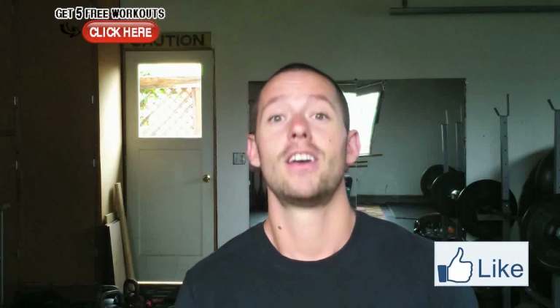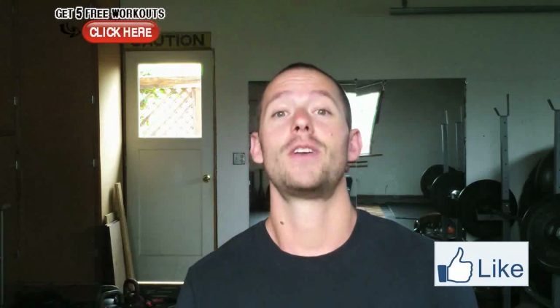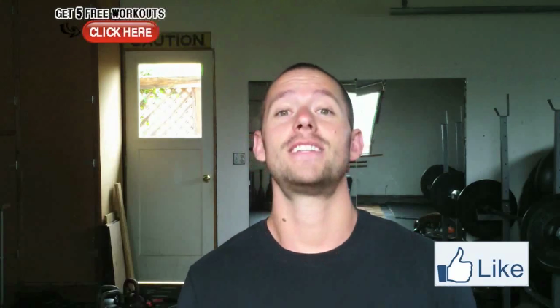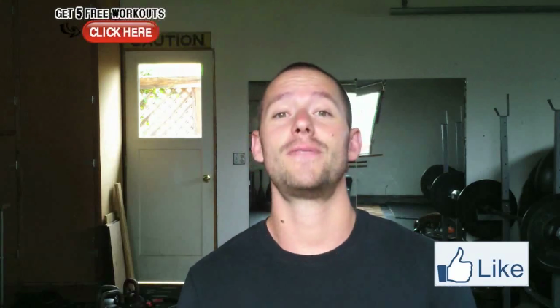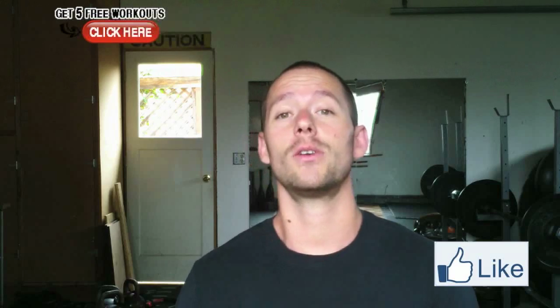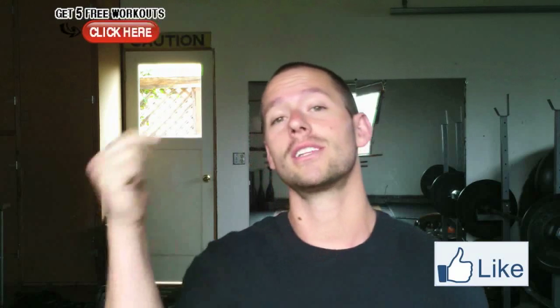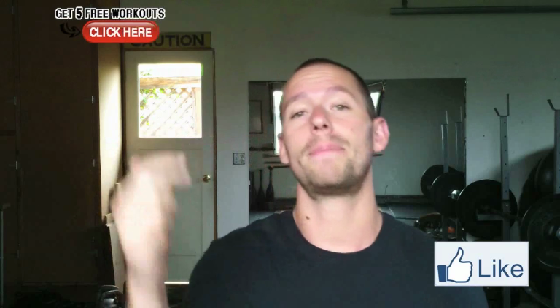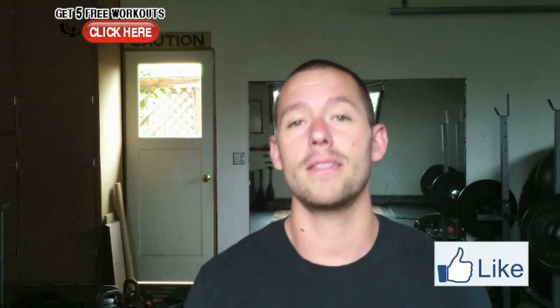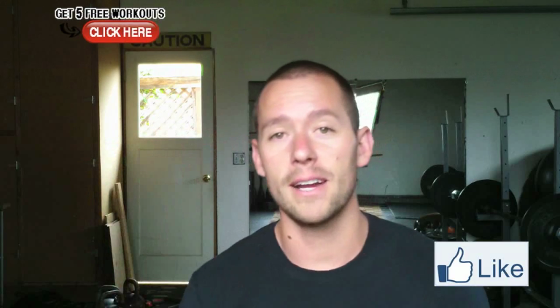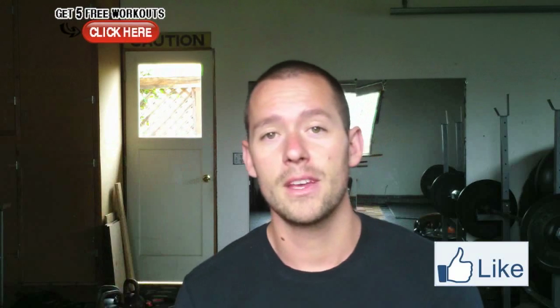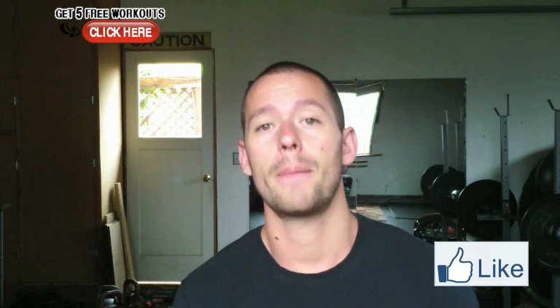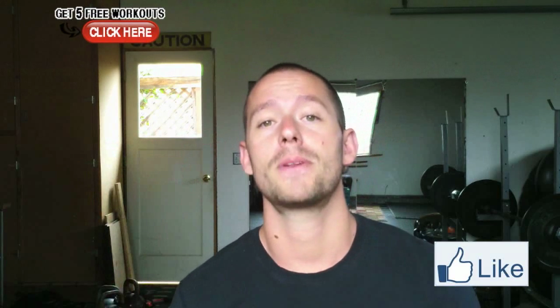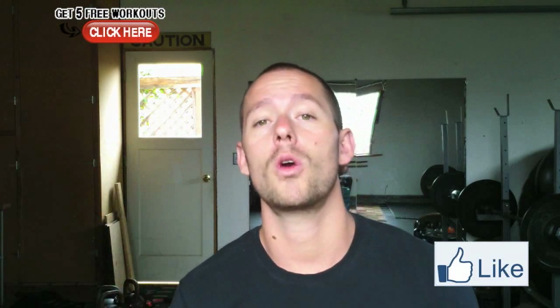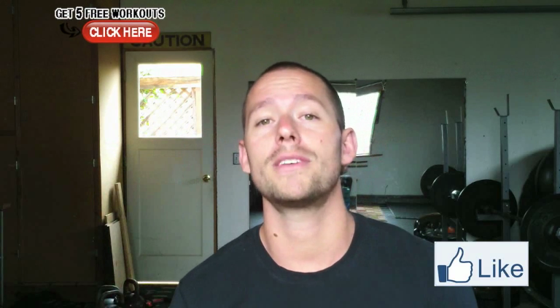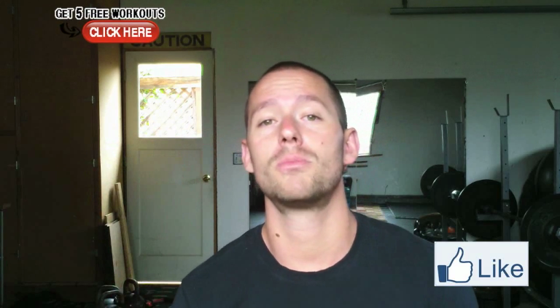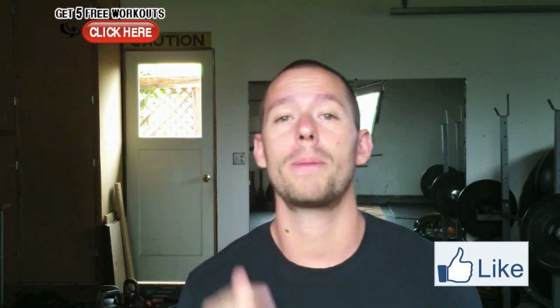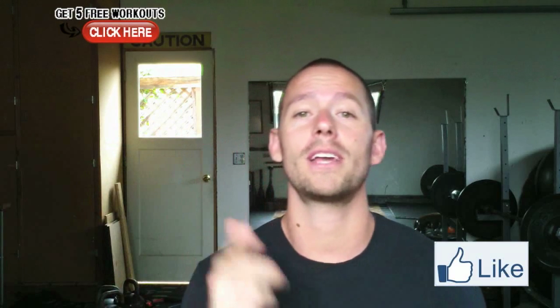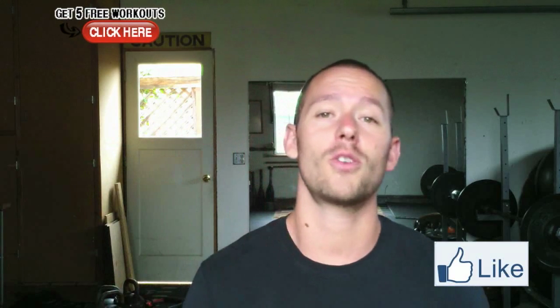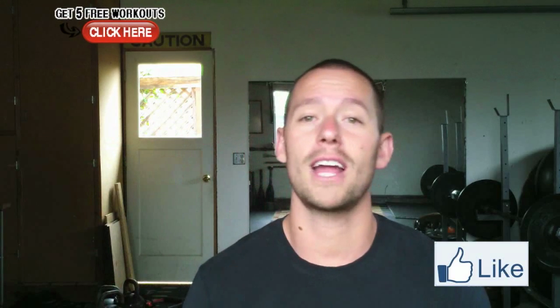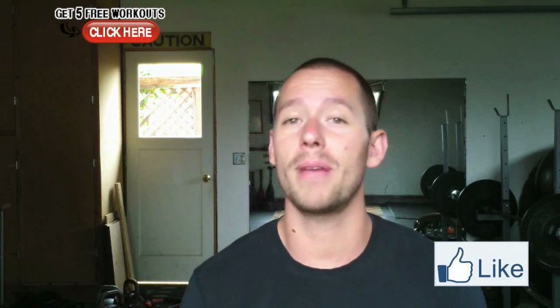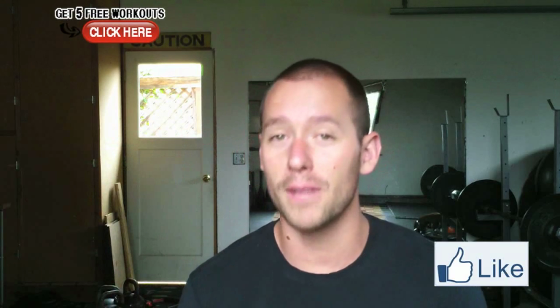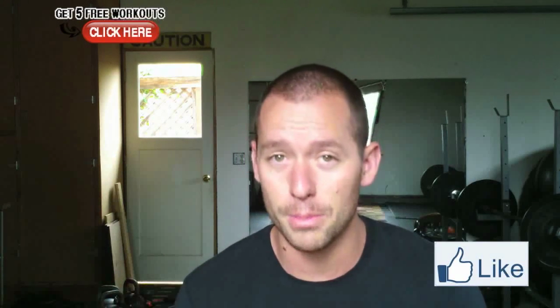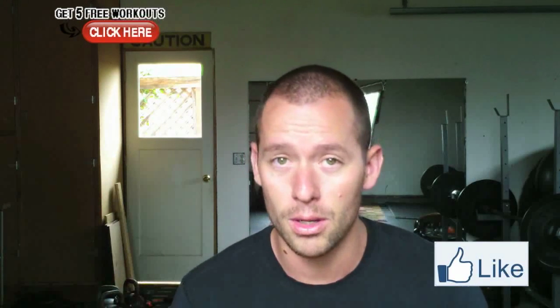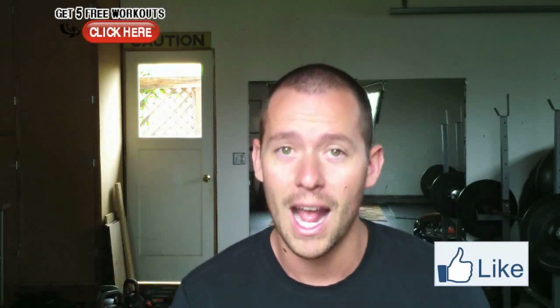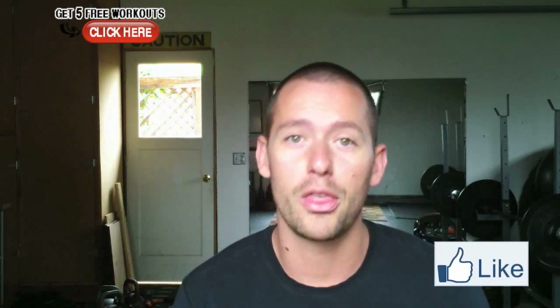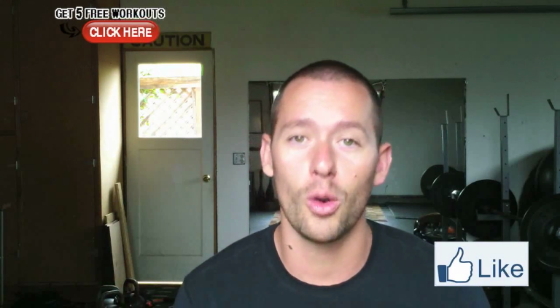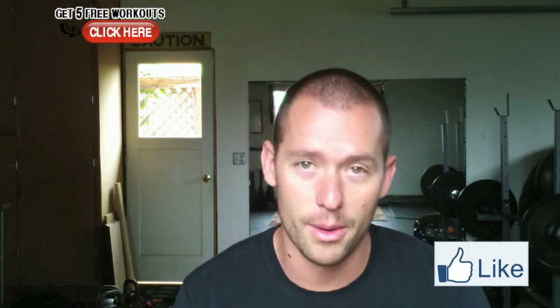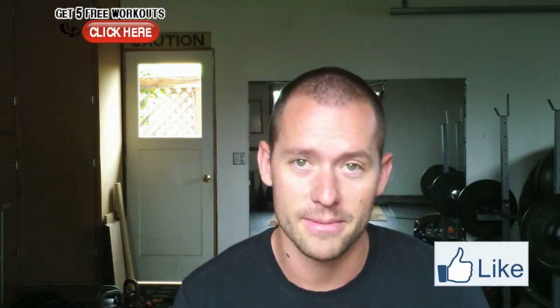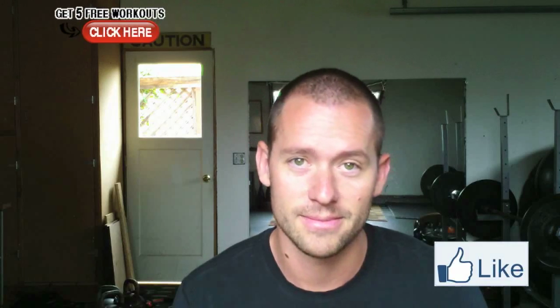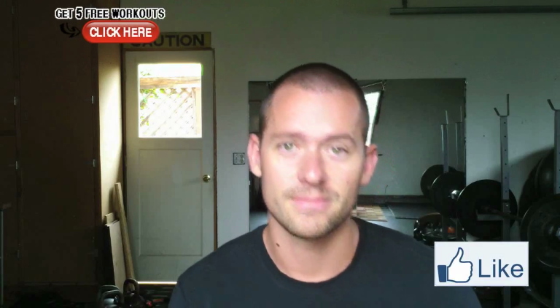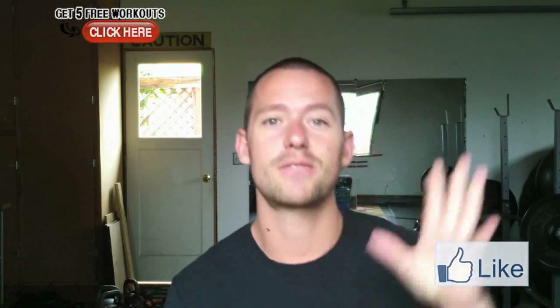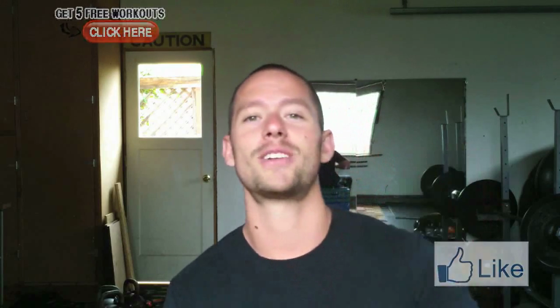If you guys dig this video, click the like button. Help me spread the warrior message to more people like you so I can help them get flexible the right way. Thanks for watching.